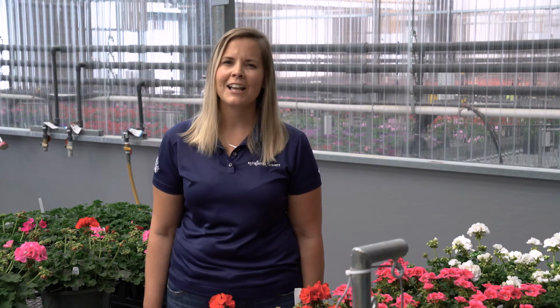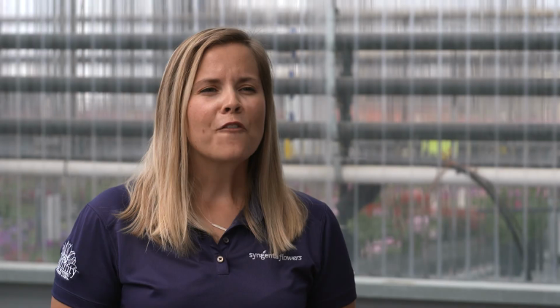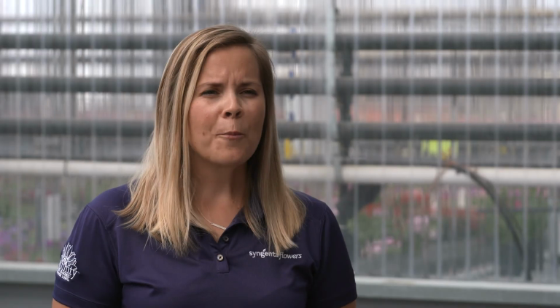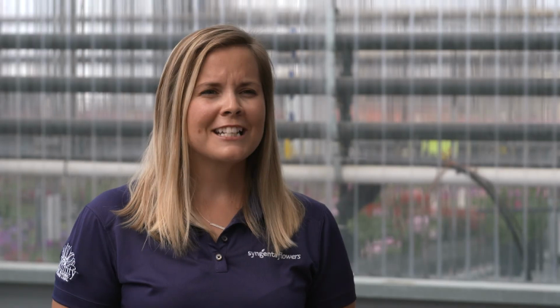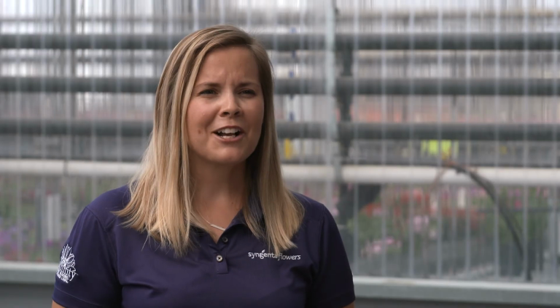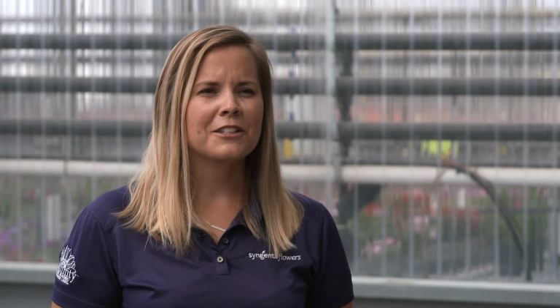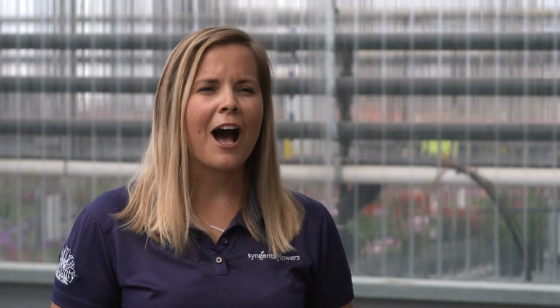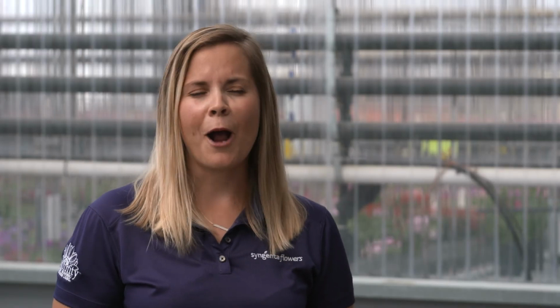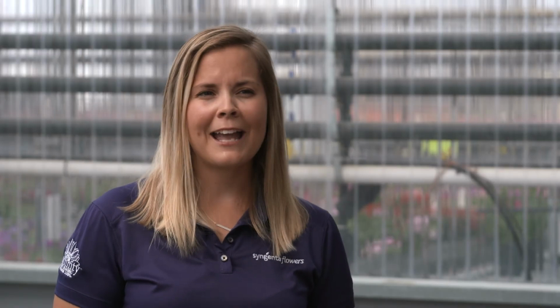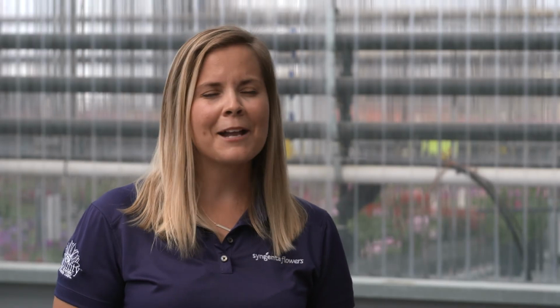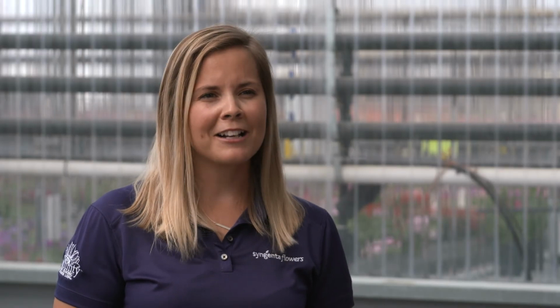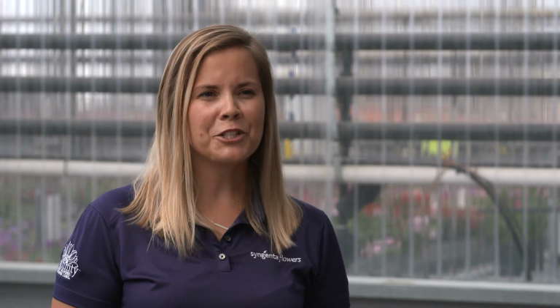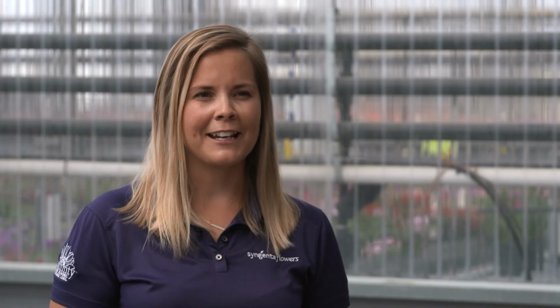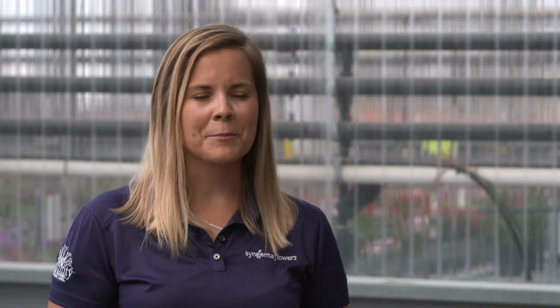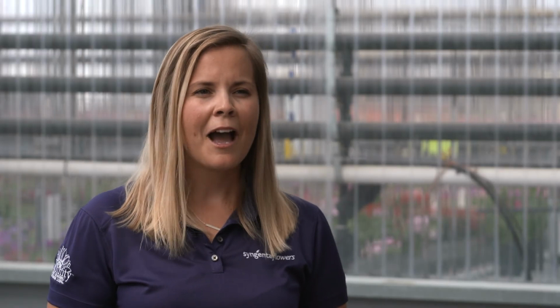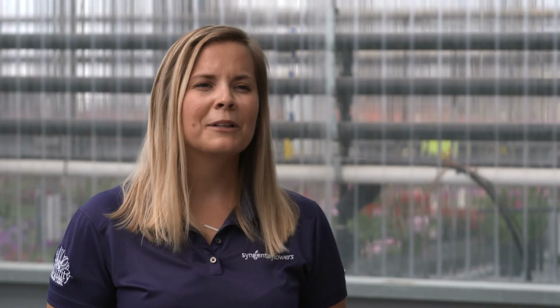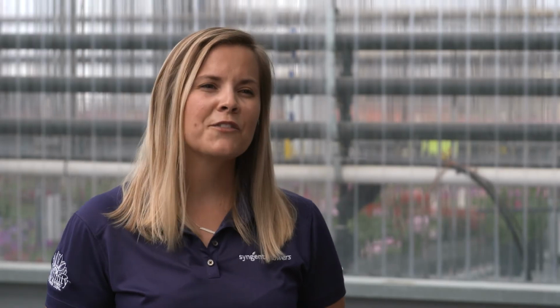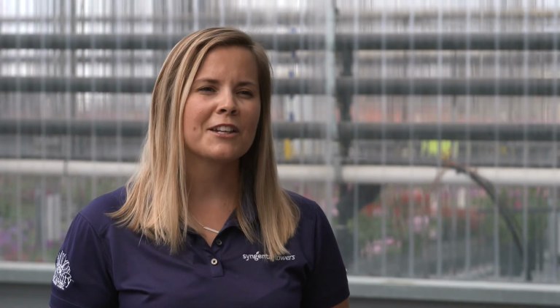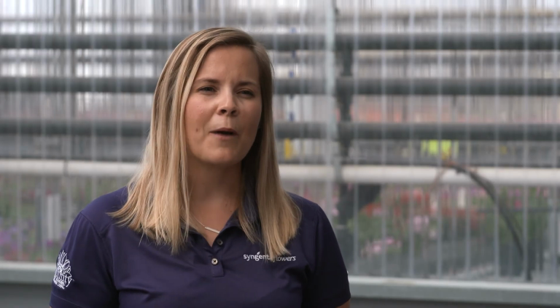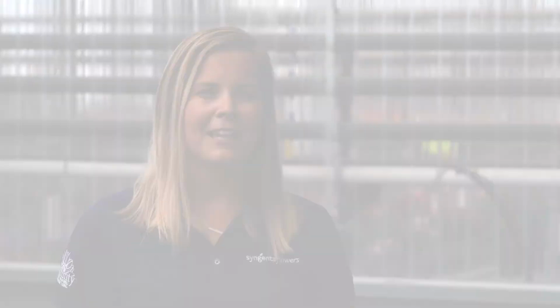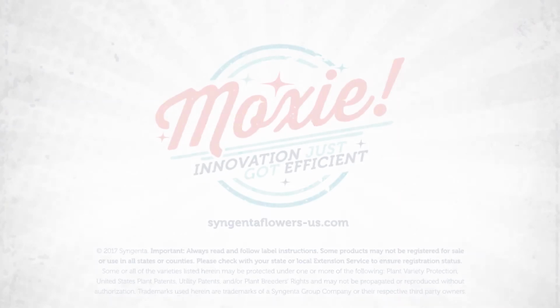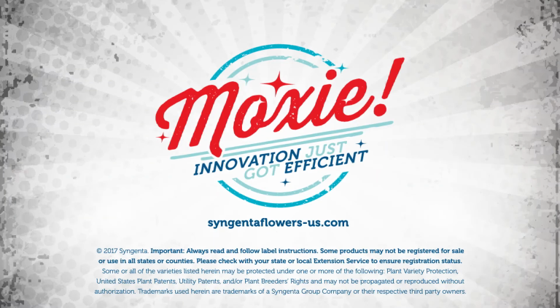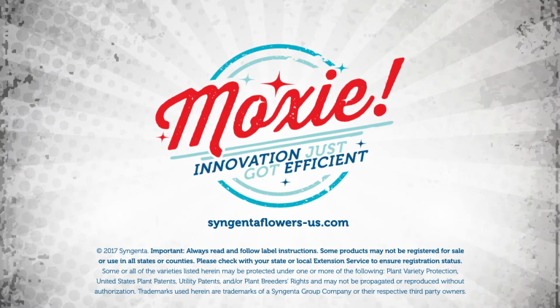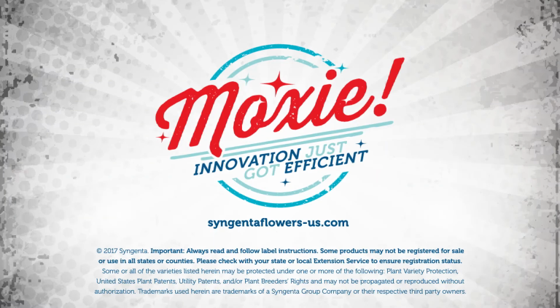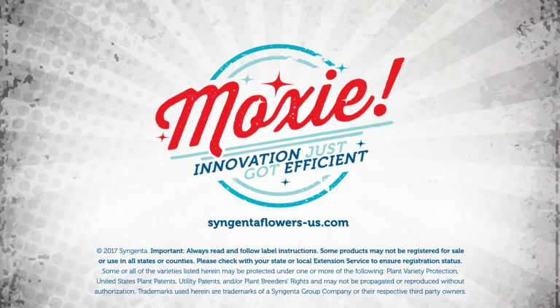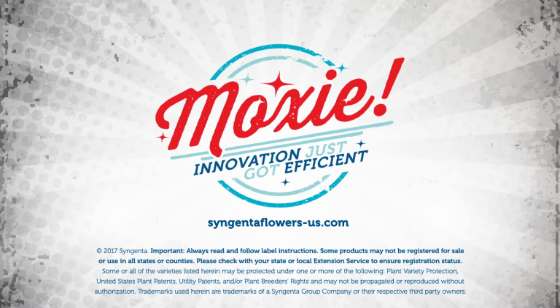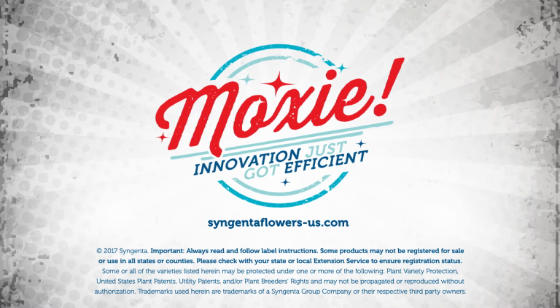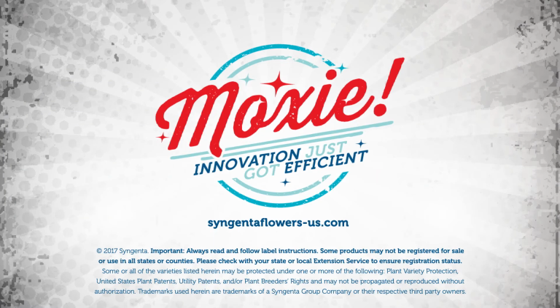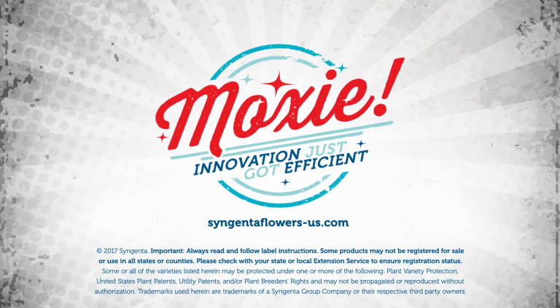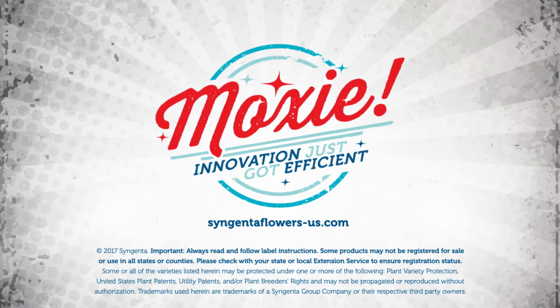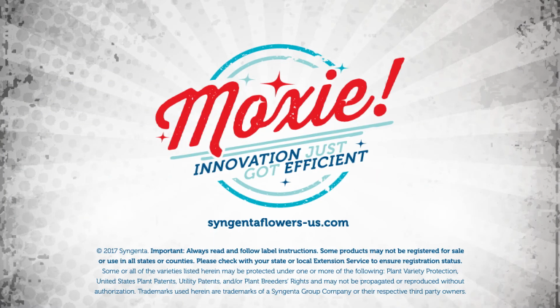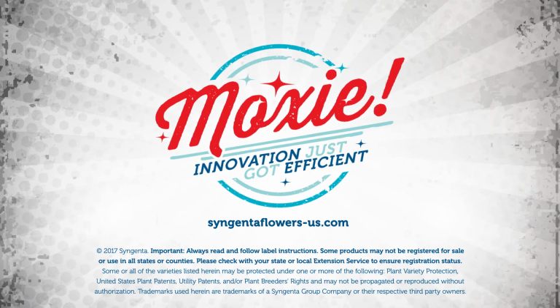For more details on propagating Moxie geraniums, please visit our website, syngentaflowers-us.com.